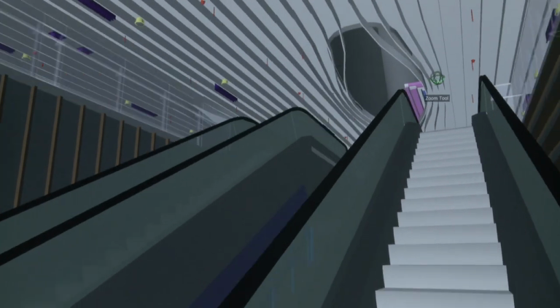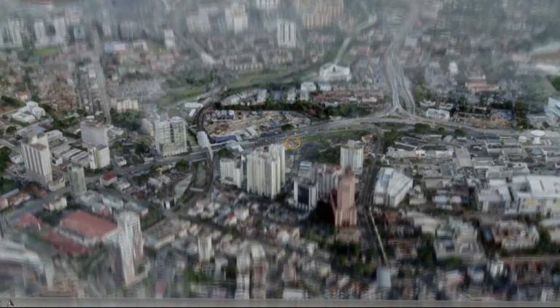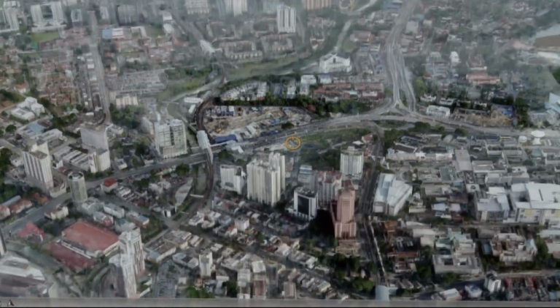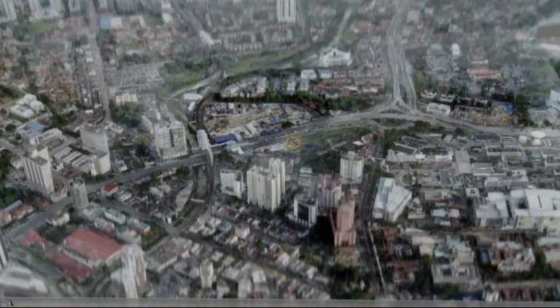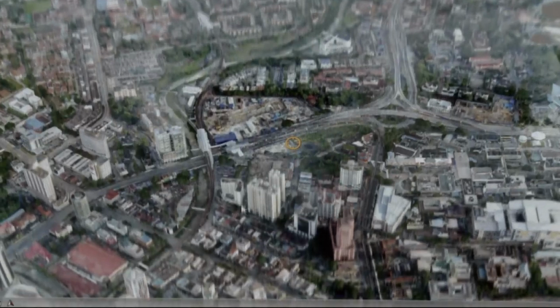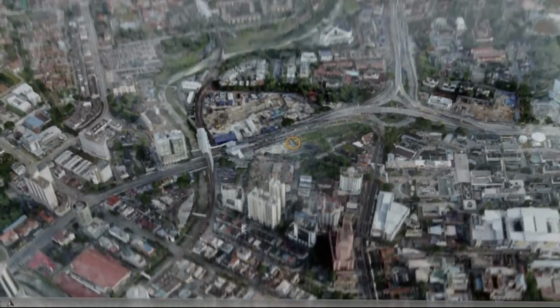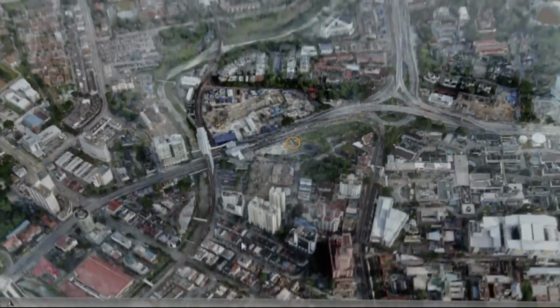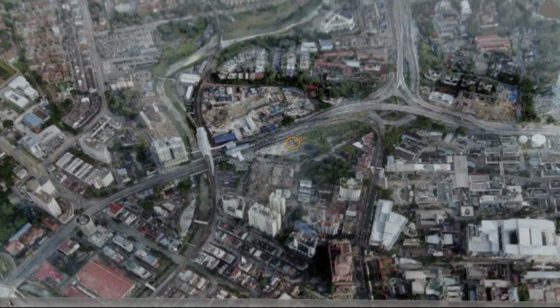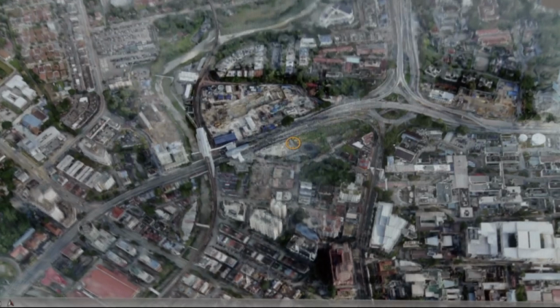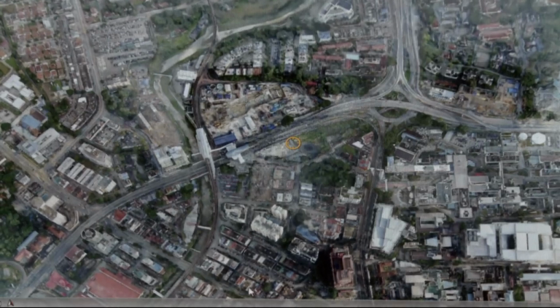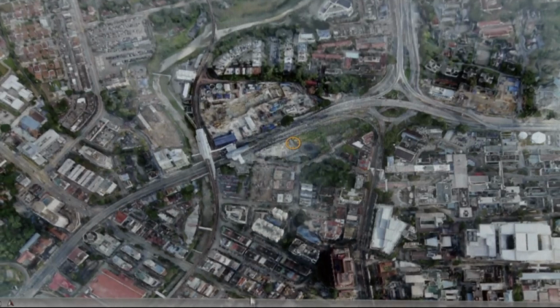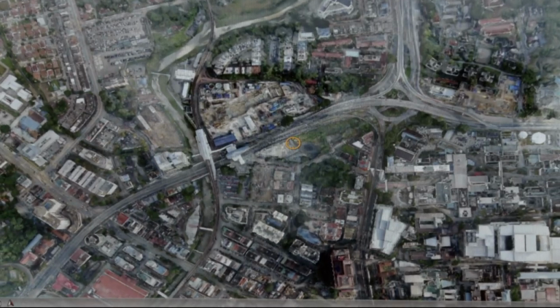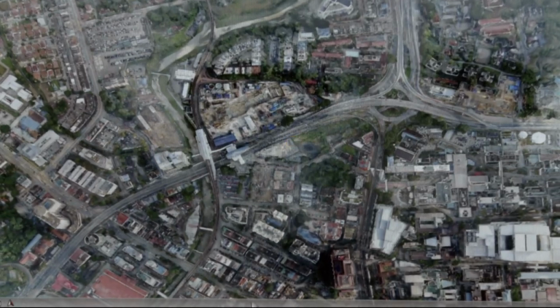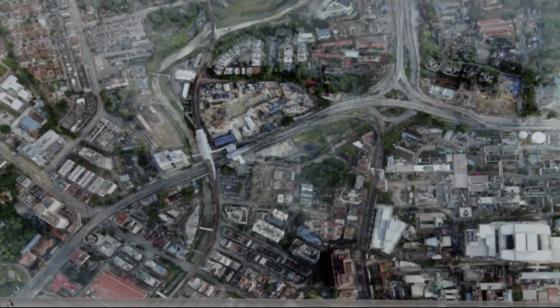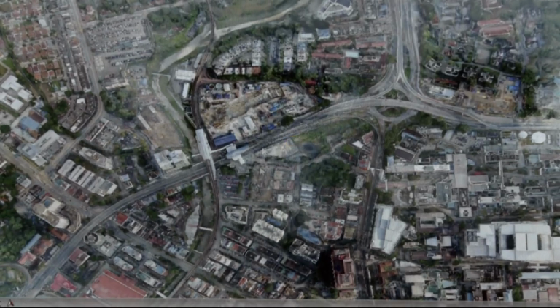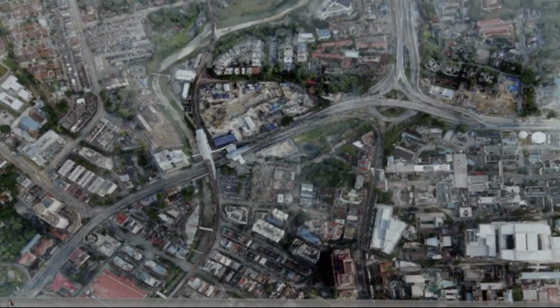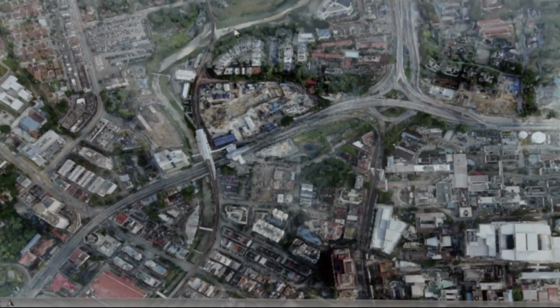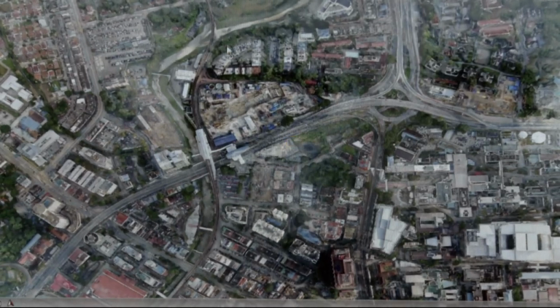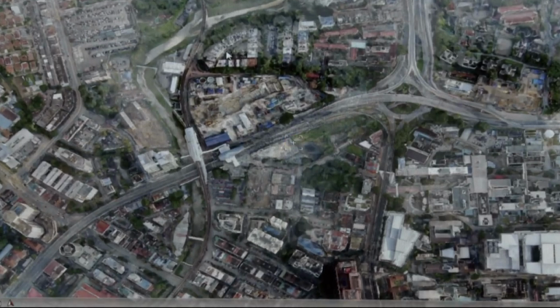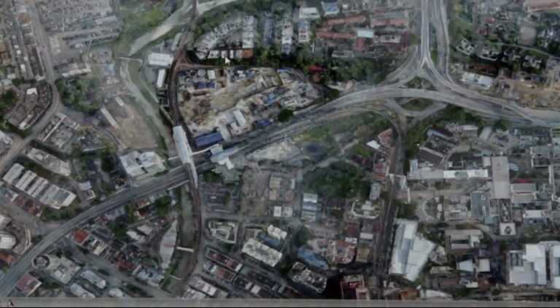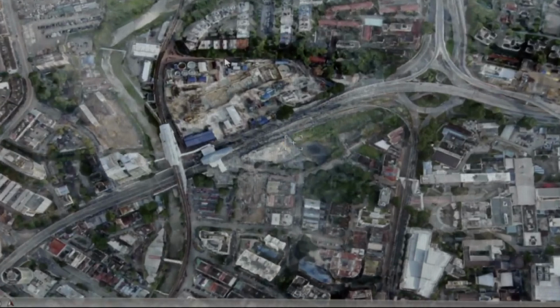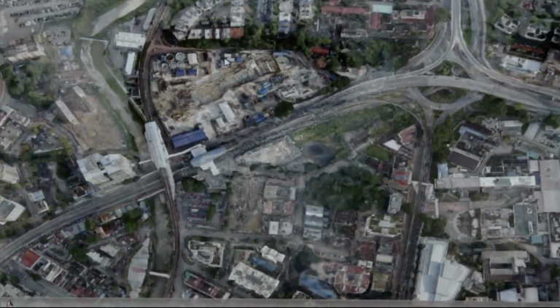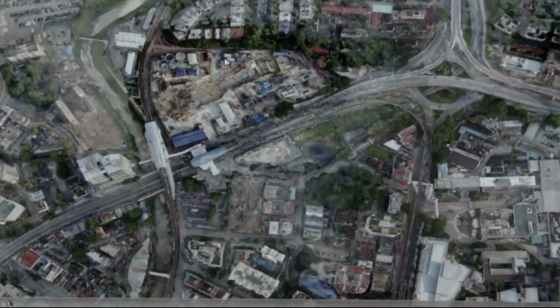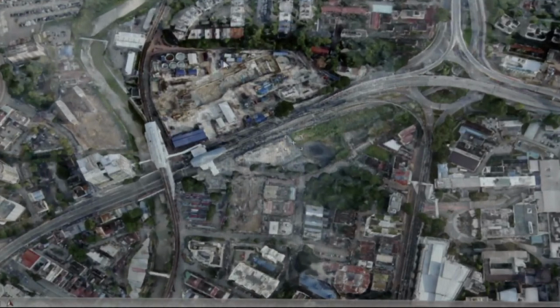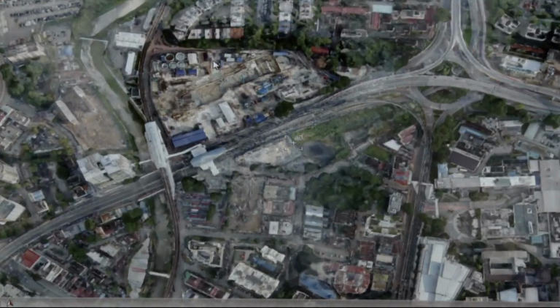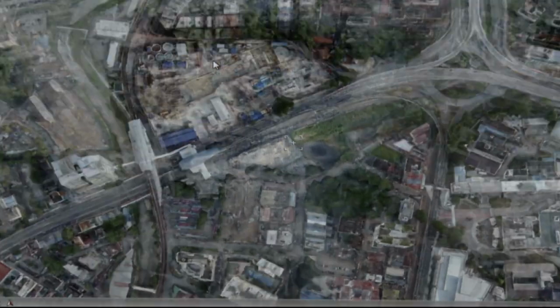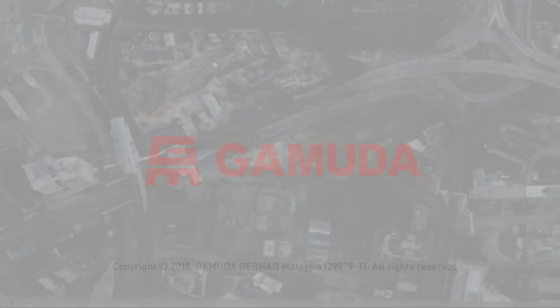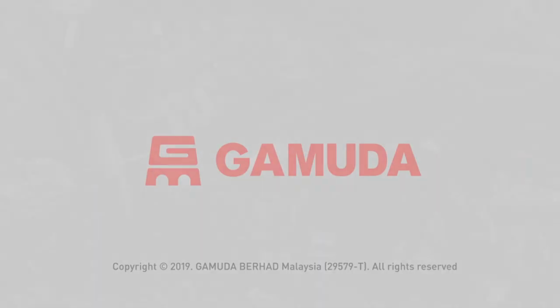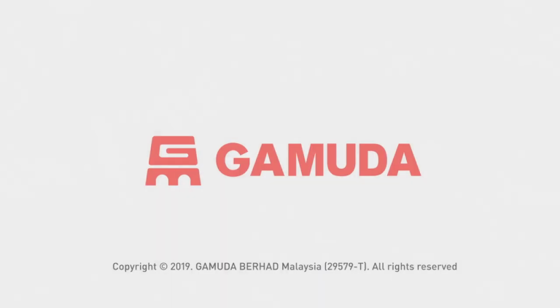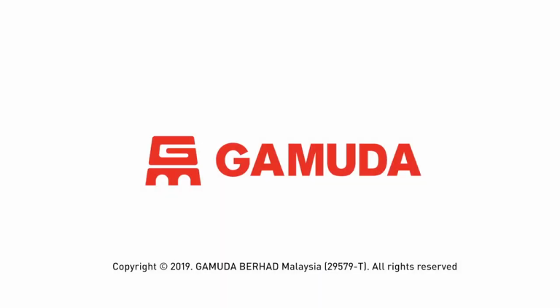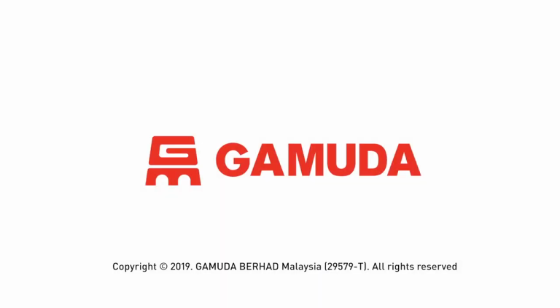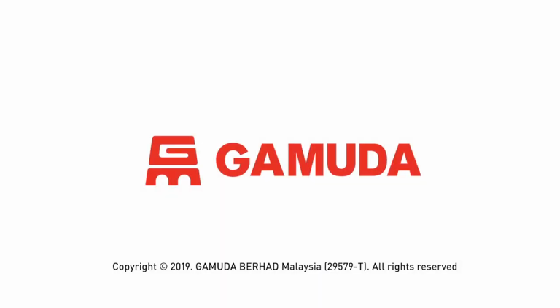GAMUDA, pioneering the construction industry's digital revolution.